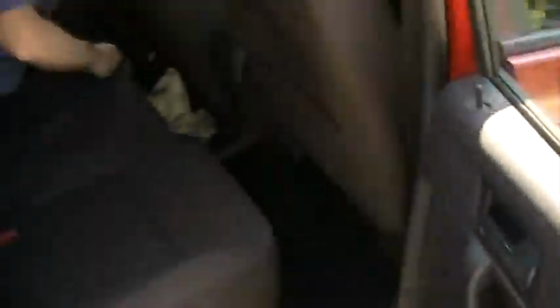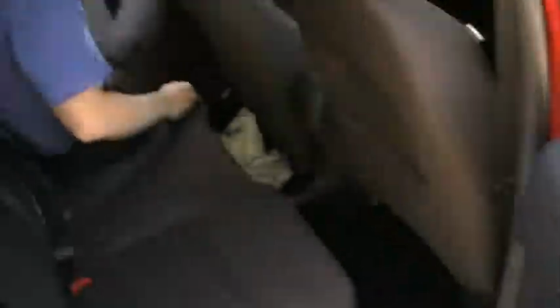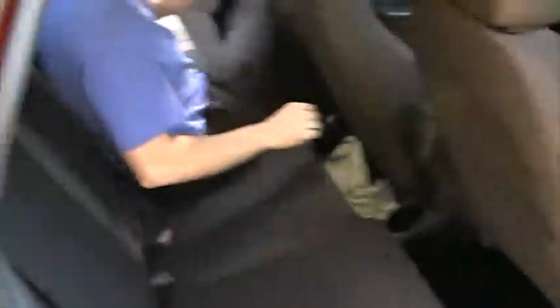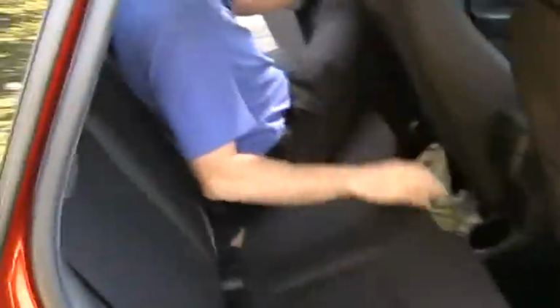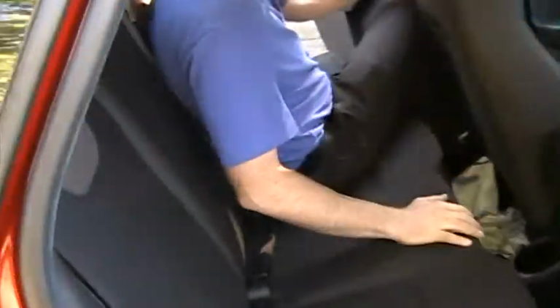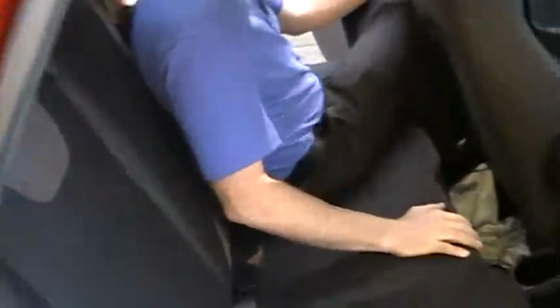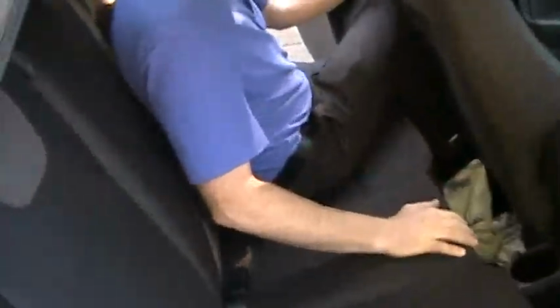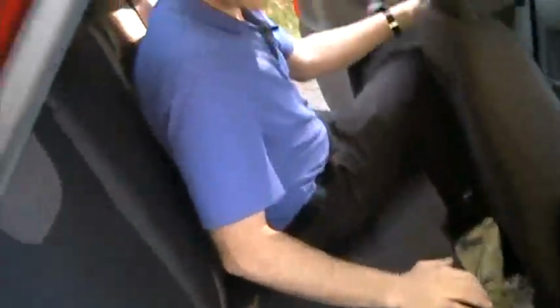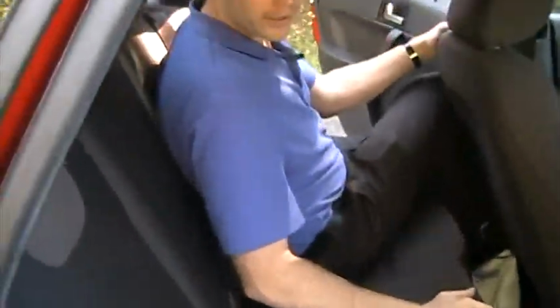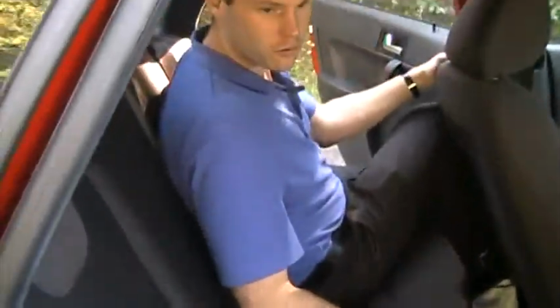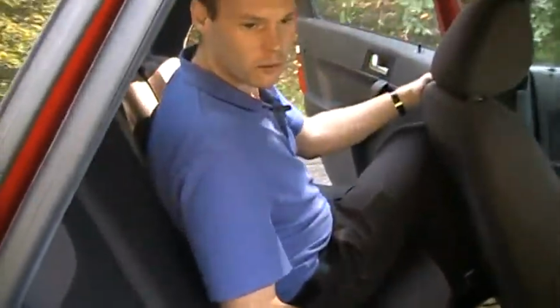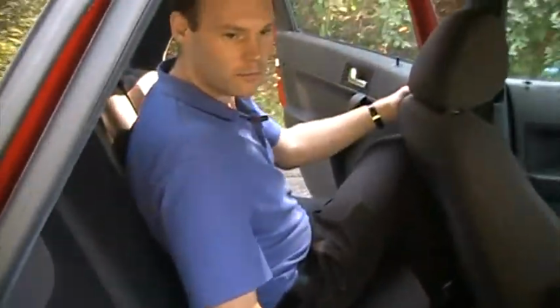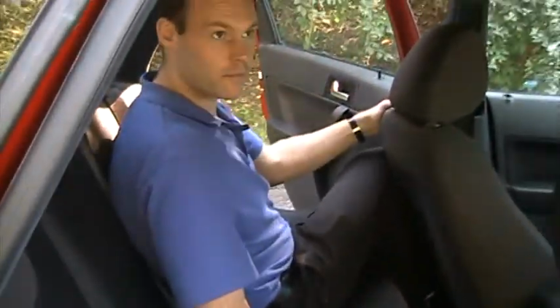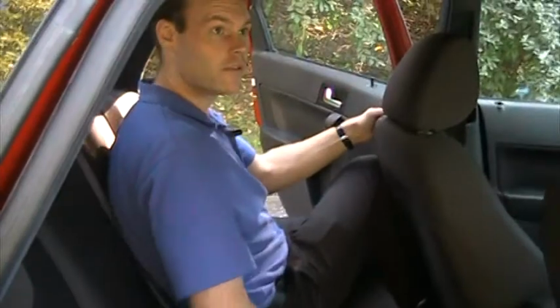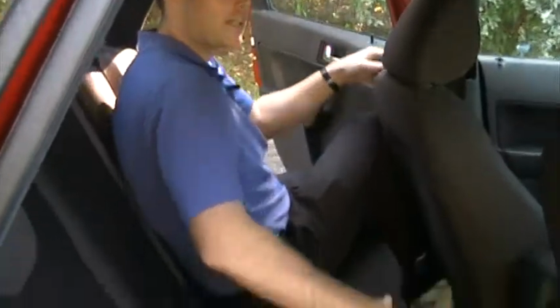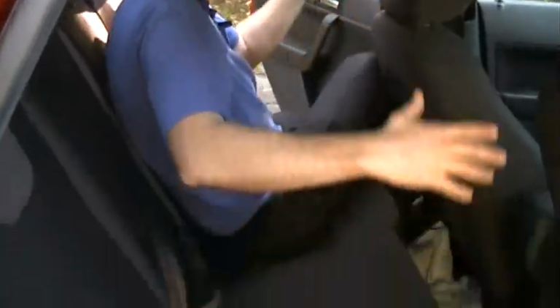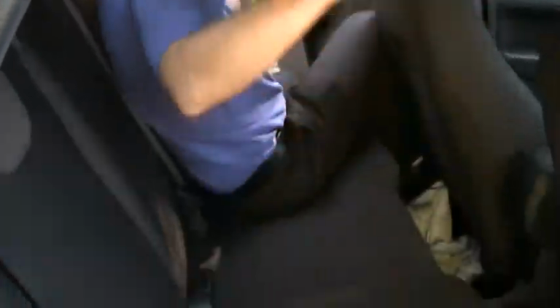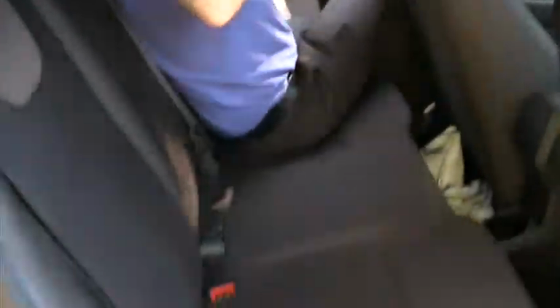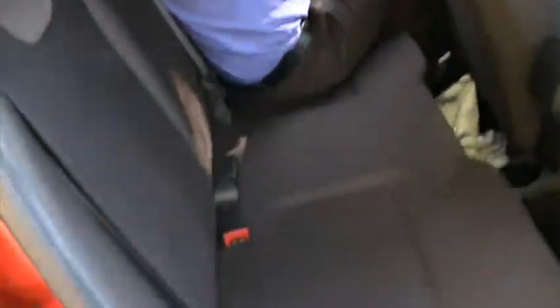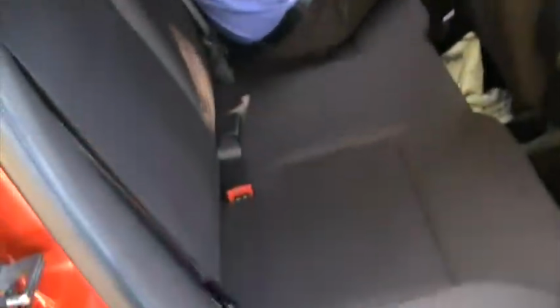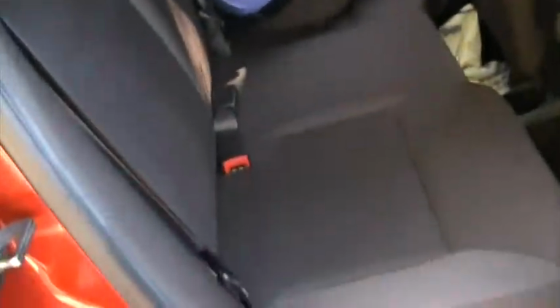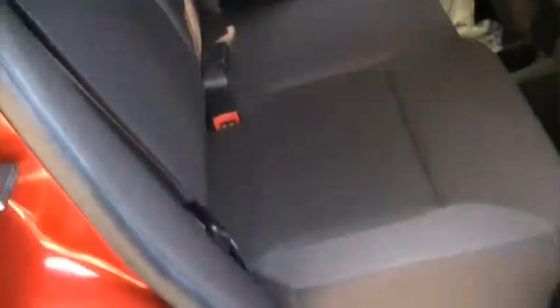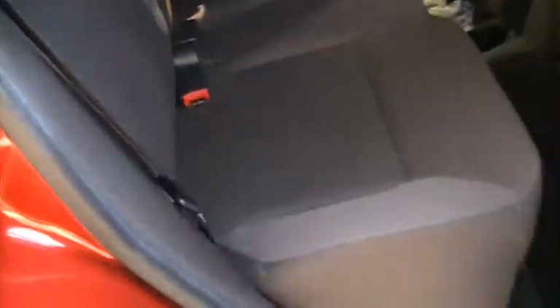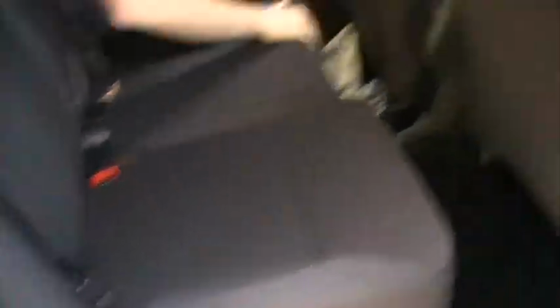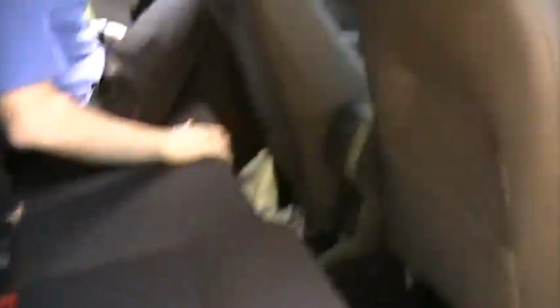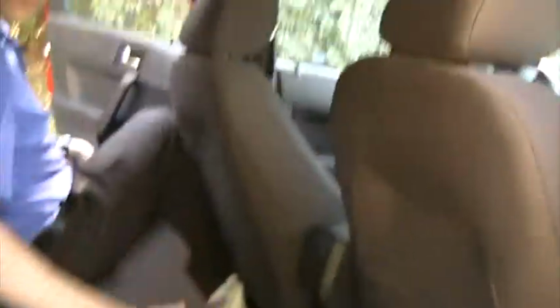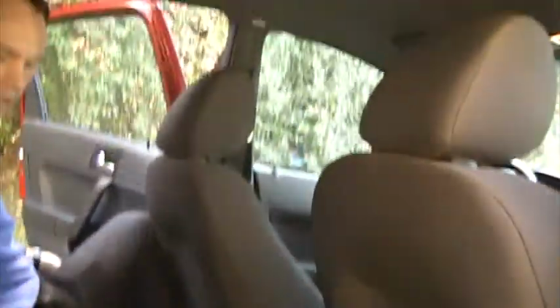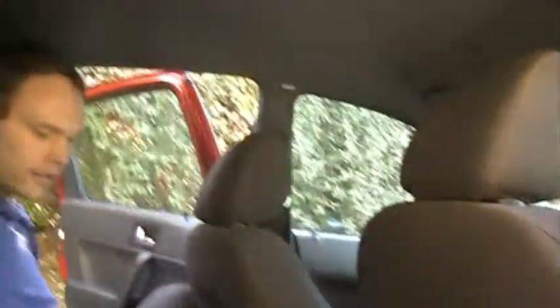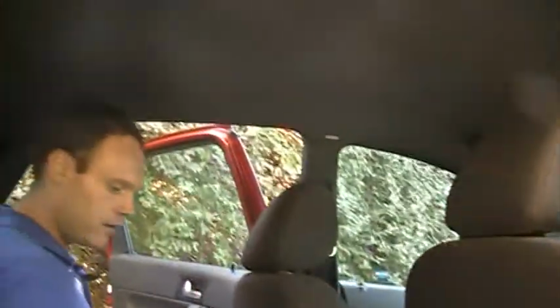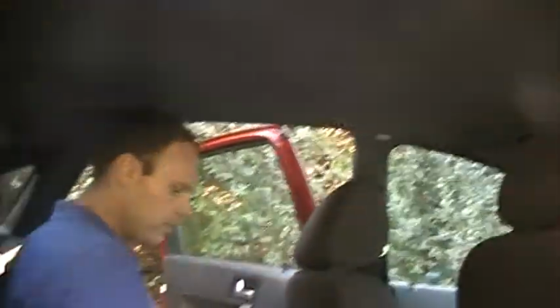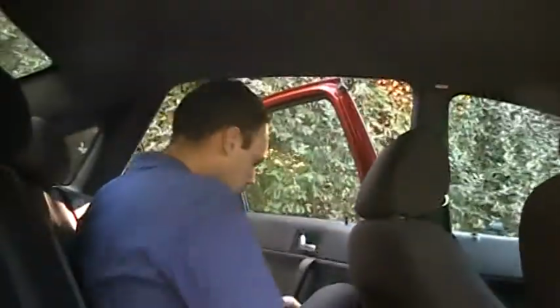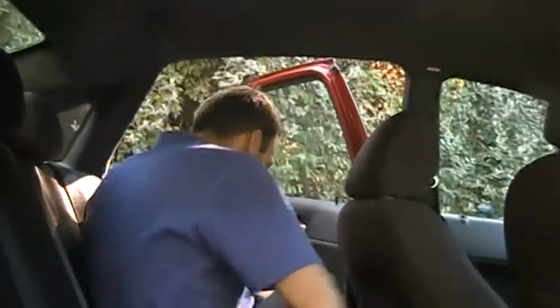Coming to the back here you got plenty of room — nice big back seat, clean cloth.